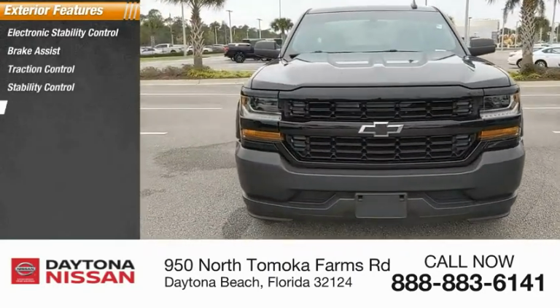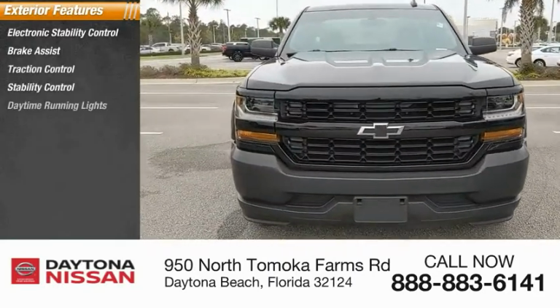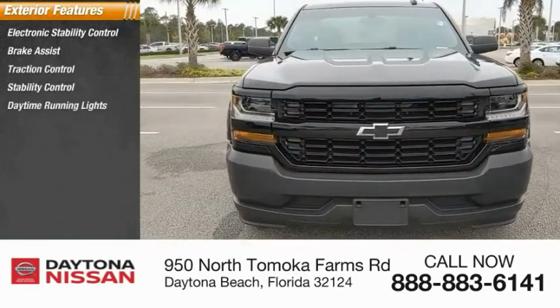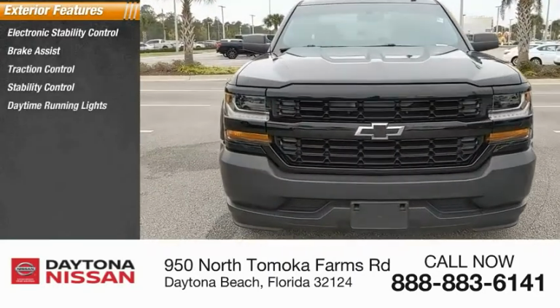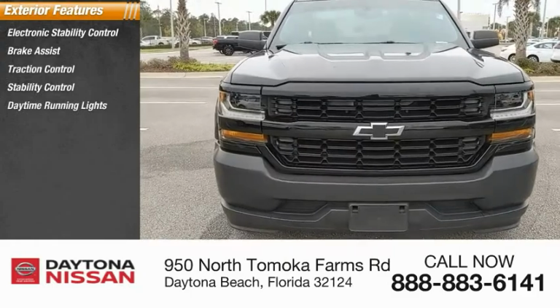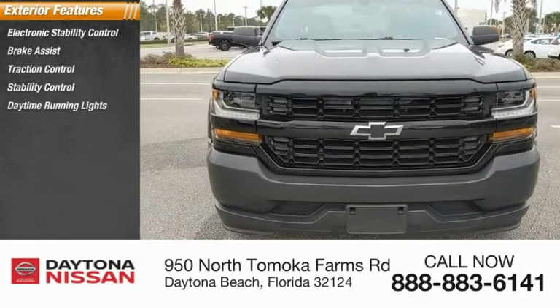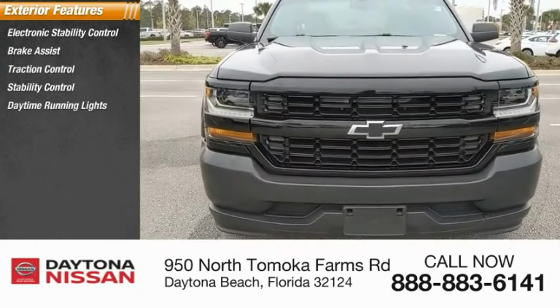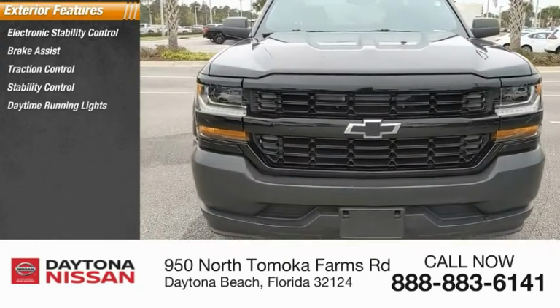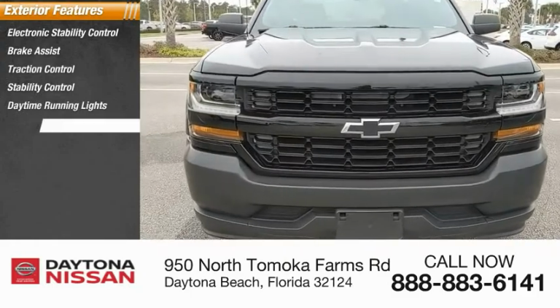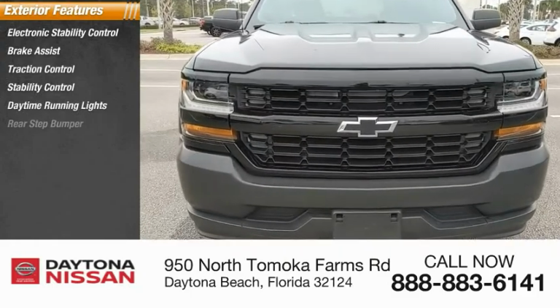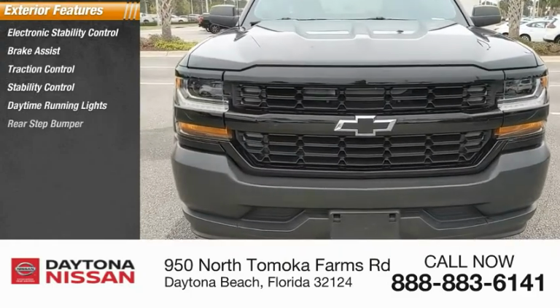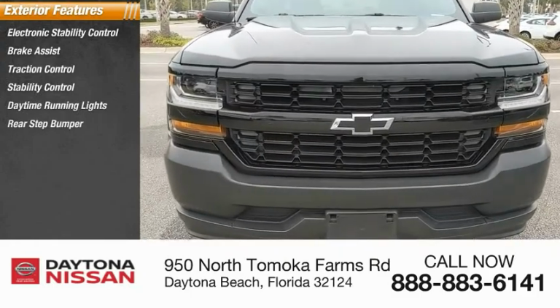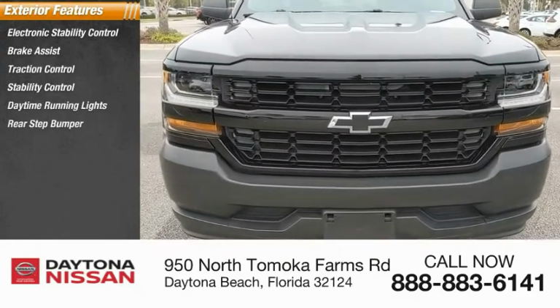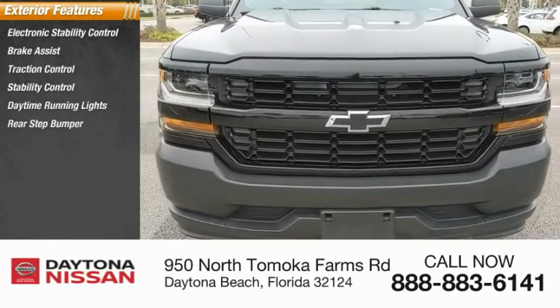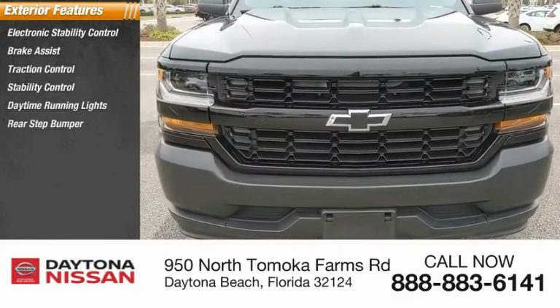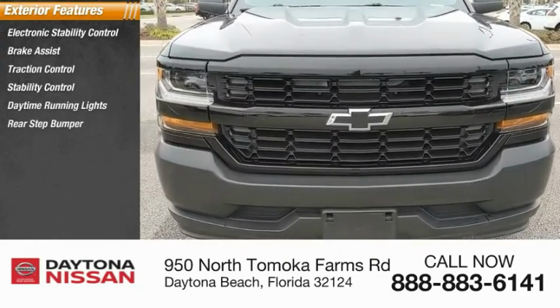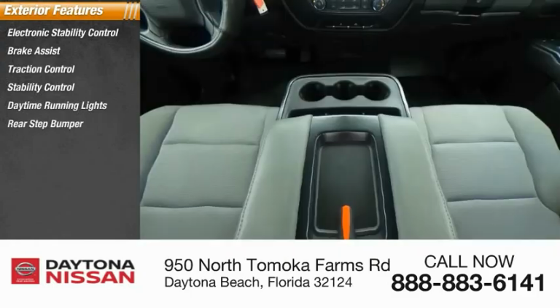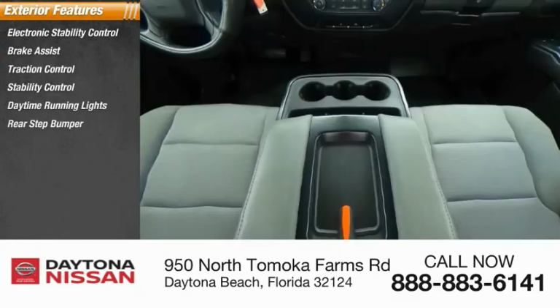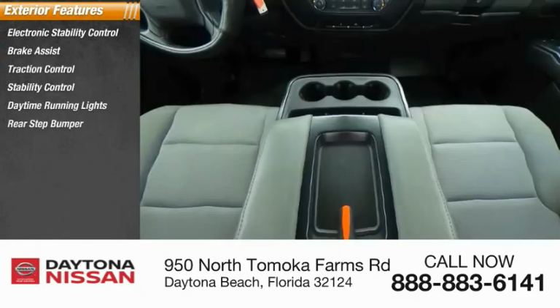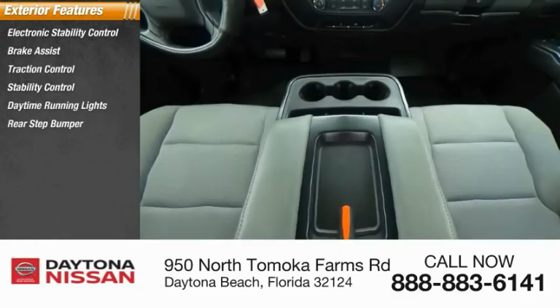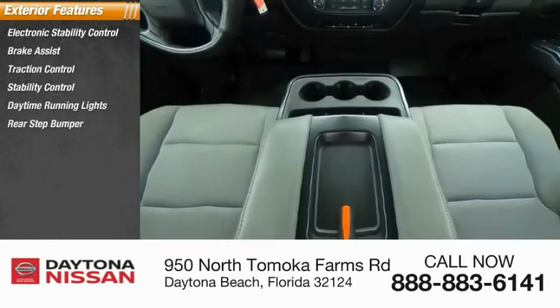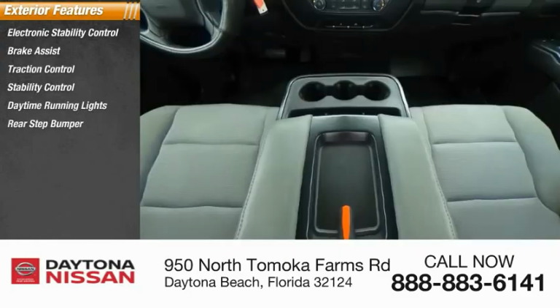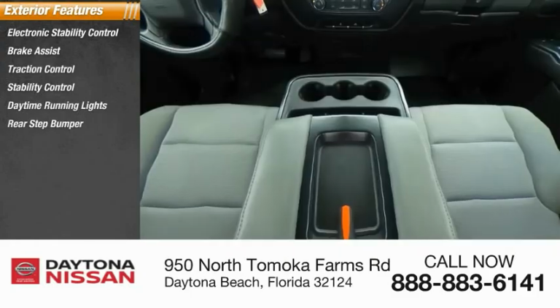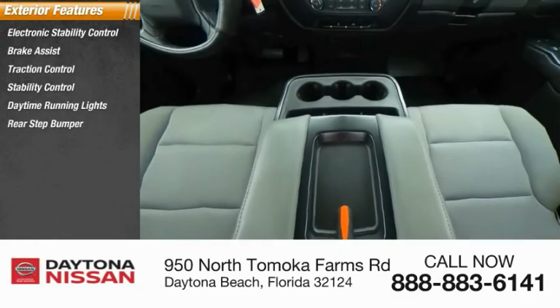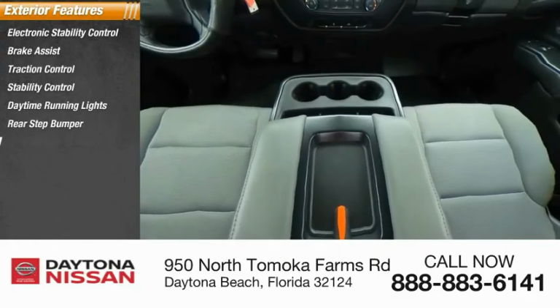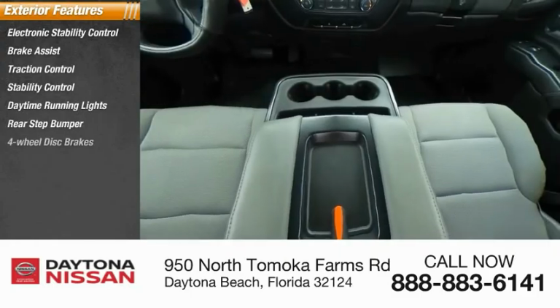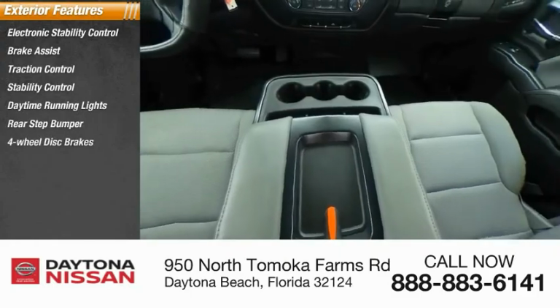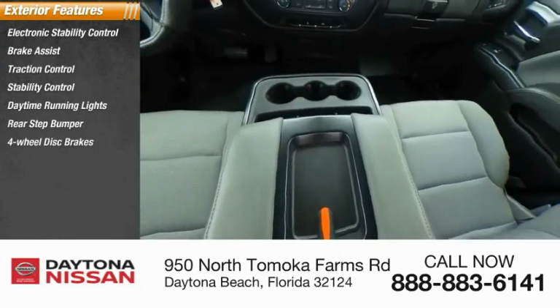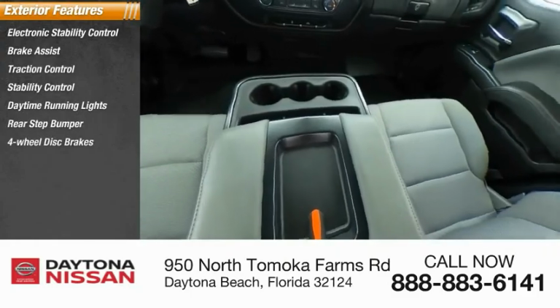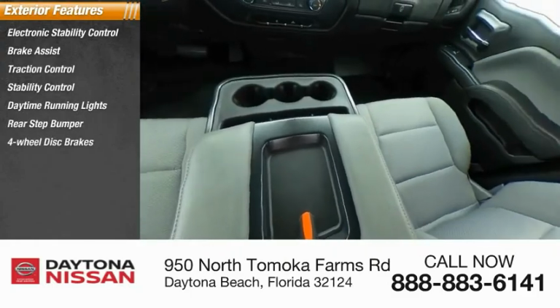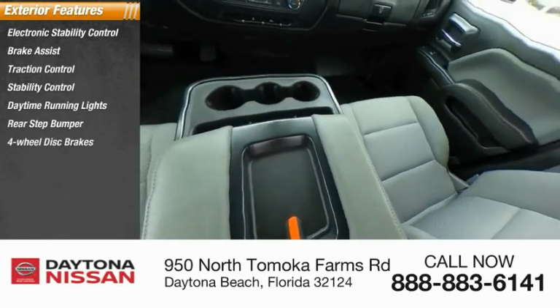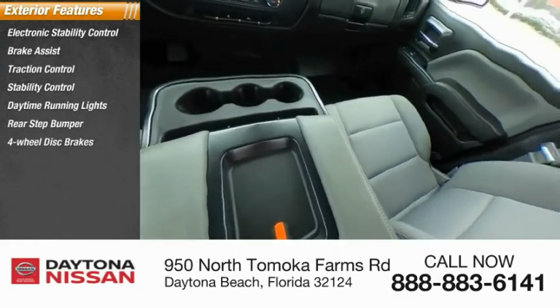4-wheel disc brakes, front wheel independent suspension, rear wheel drive, speed control.